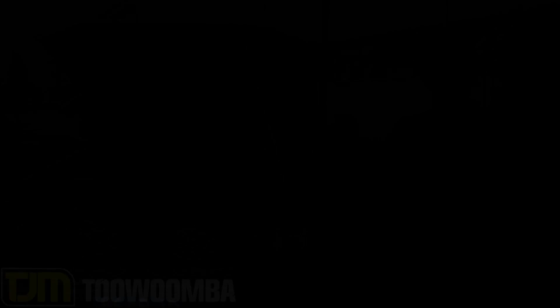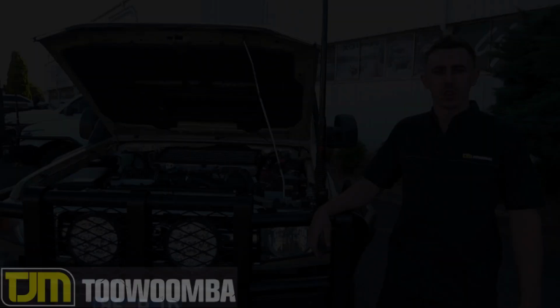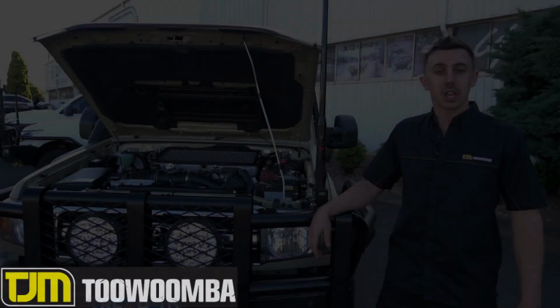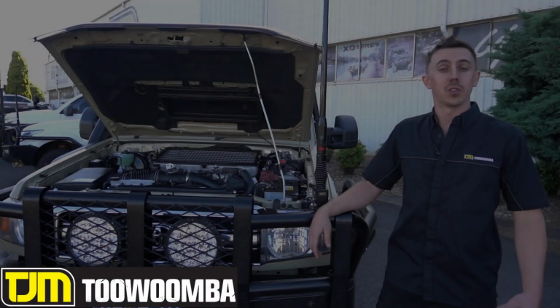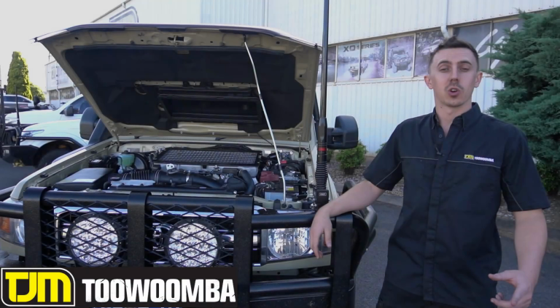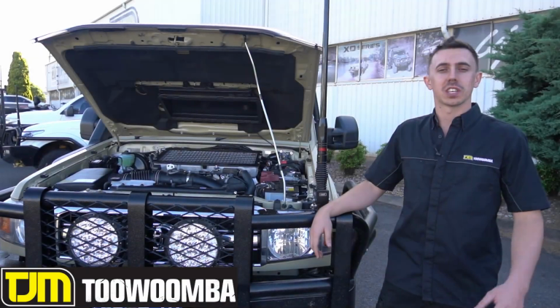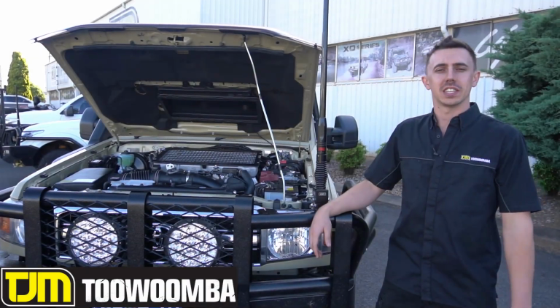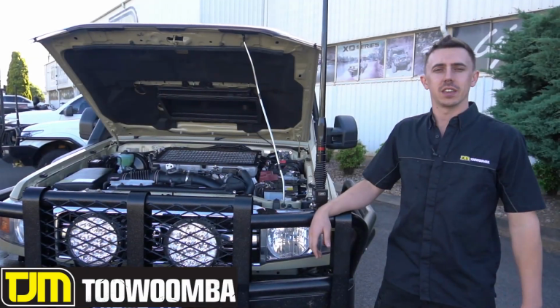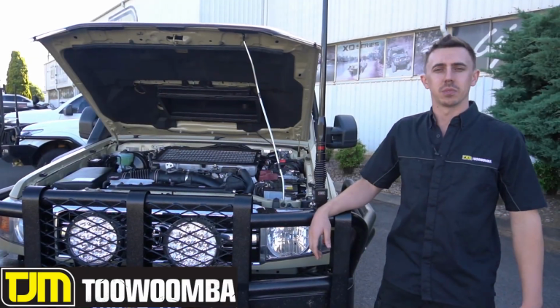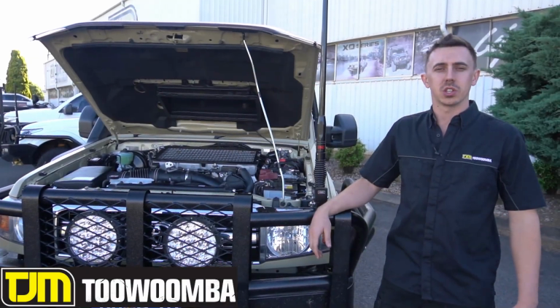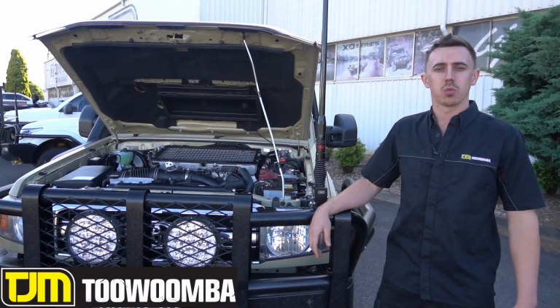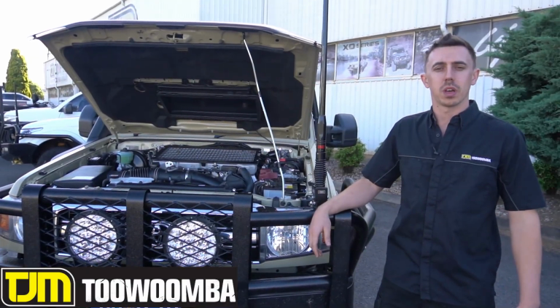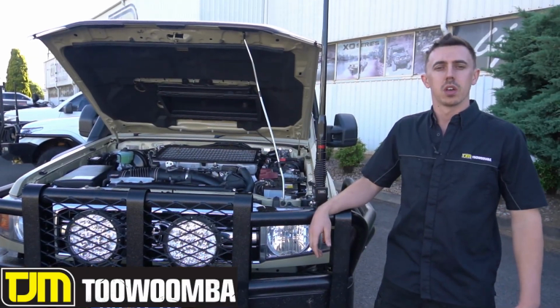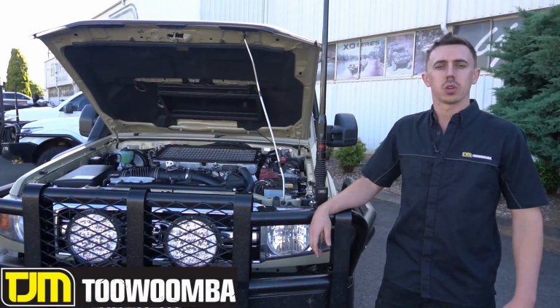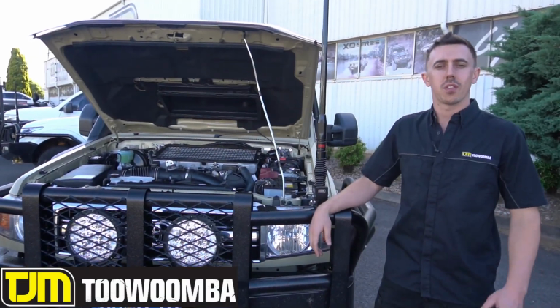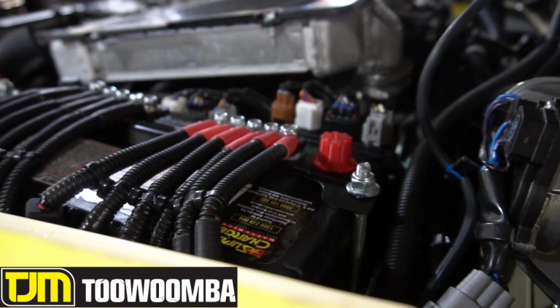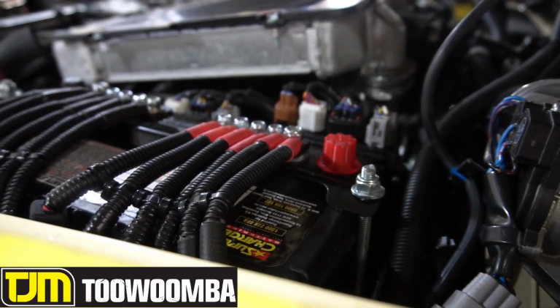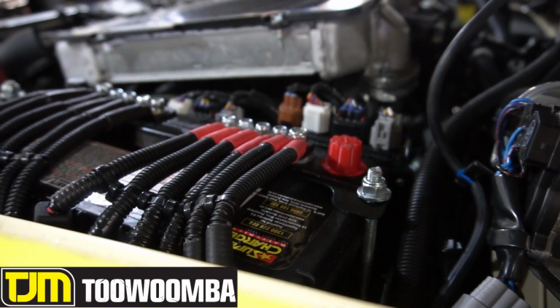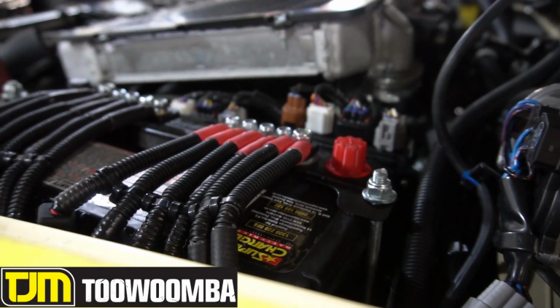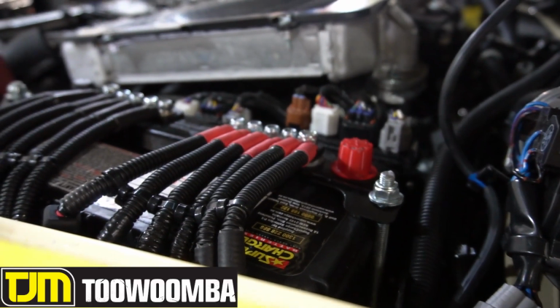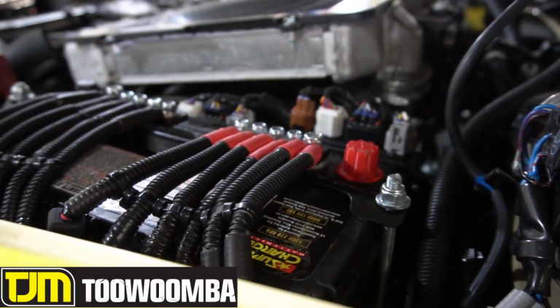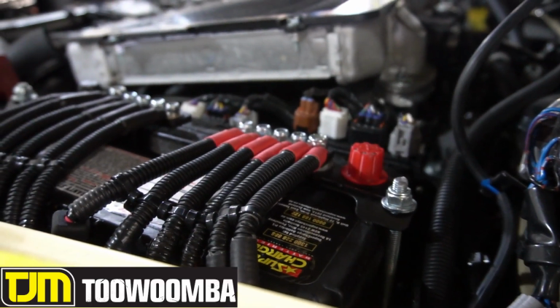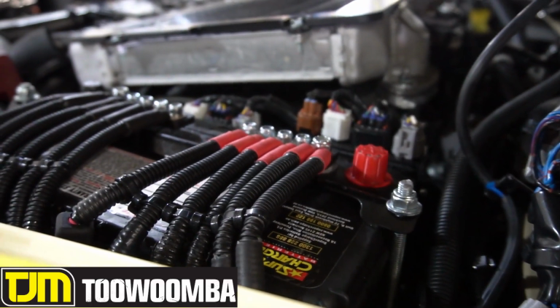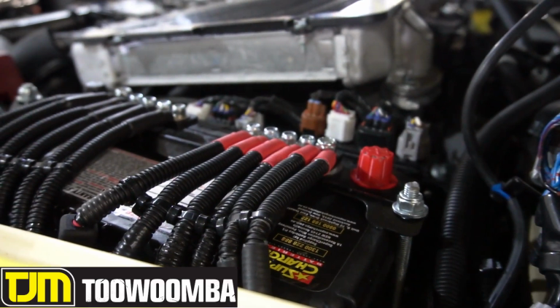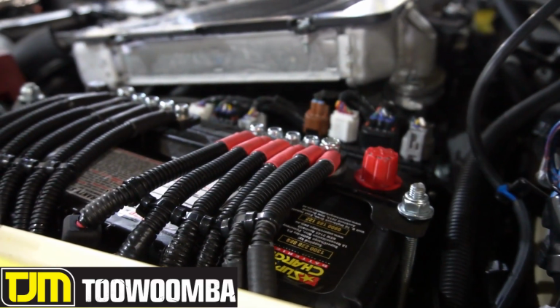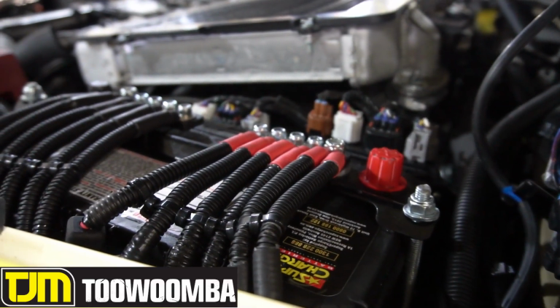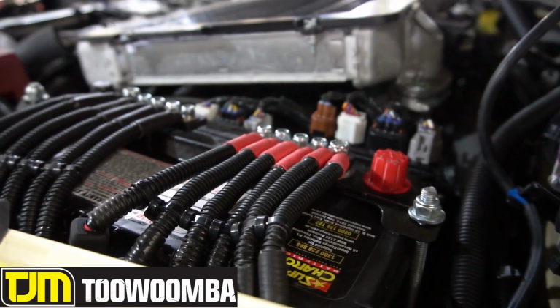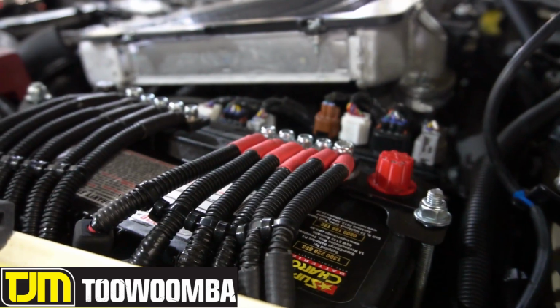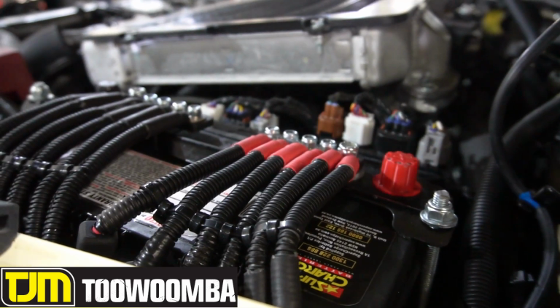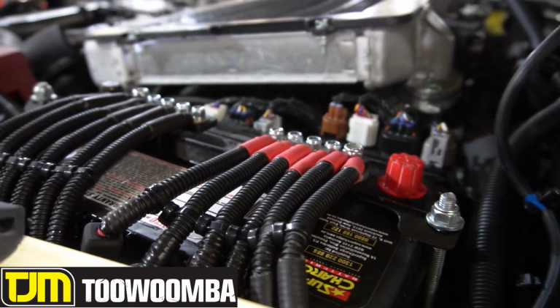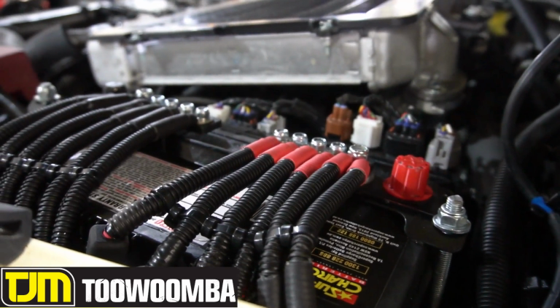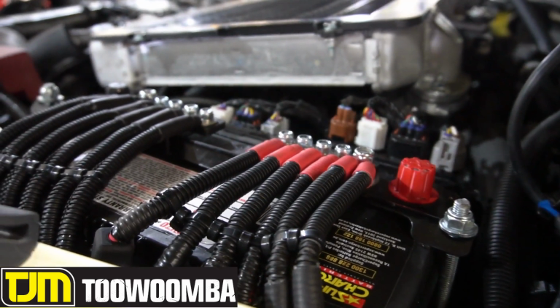Good afternoon guys, Casey here from TJM Toowoomba. Thought I'd give you a run through on the dual battery system we finished off on this dual cab 79 series today.